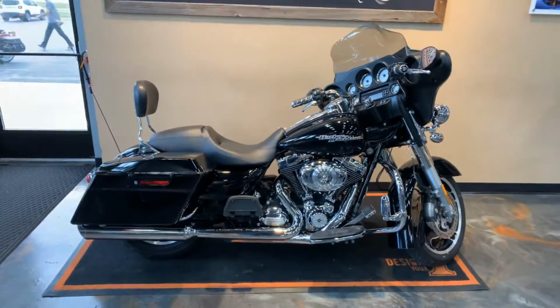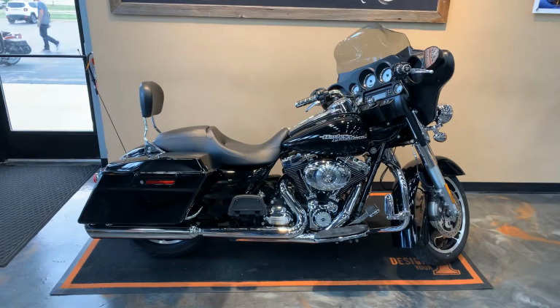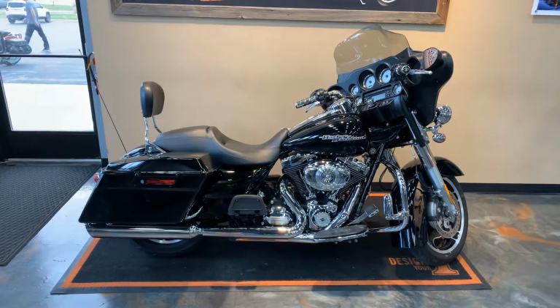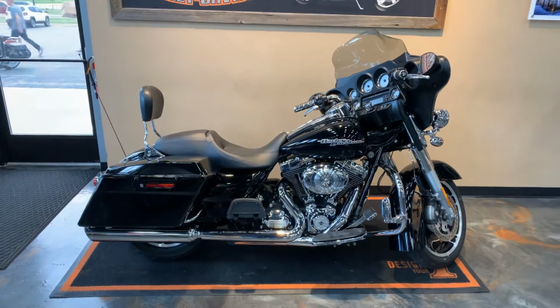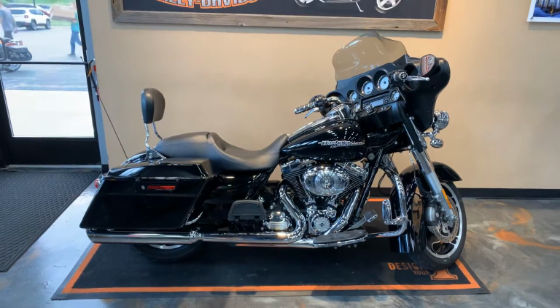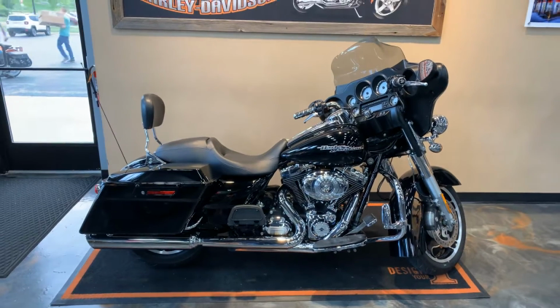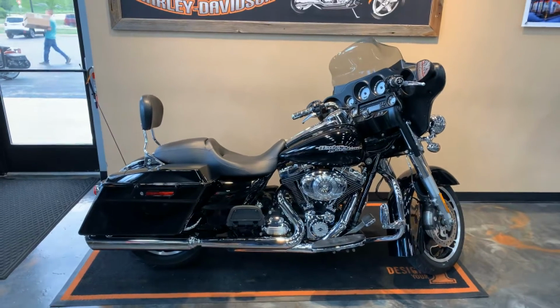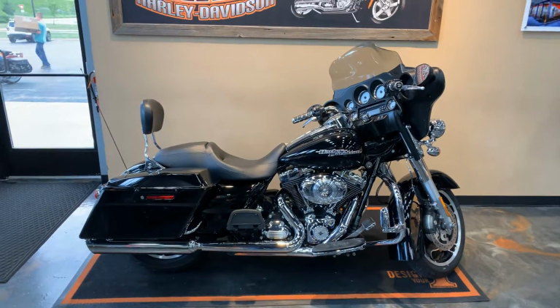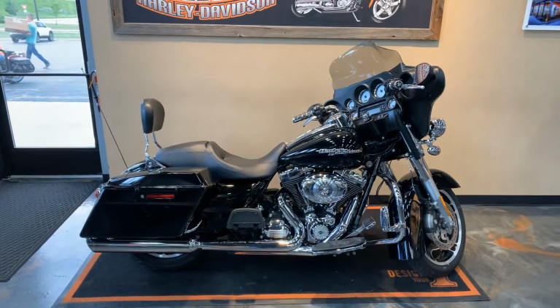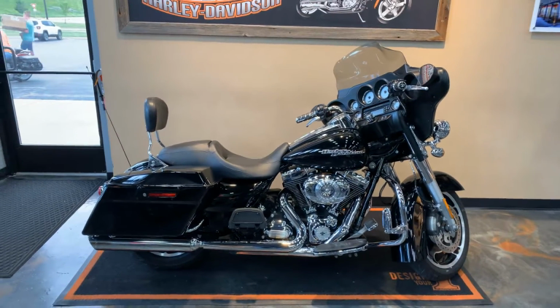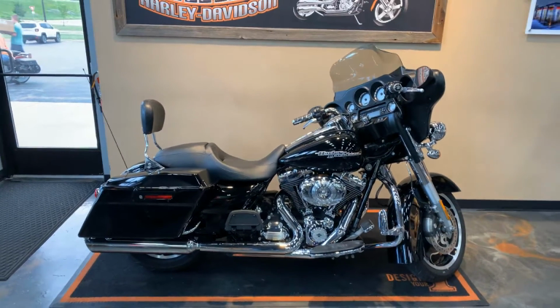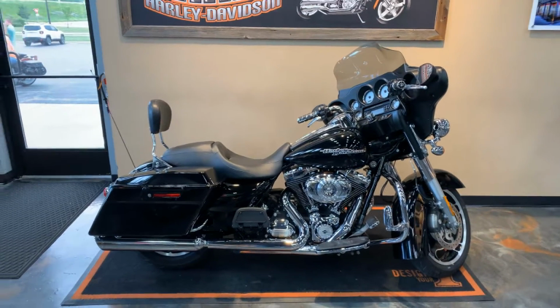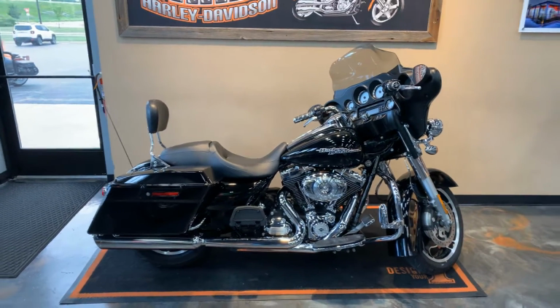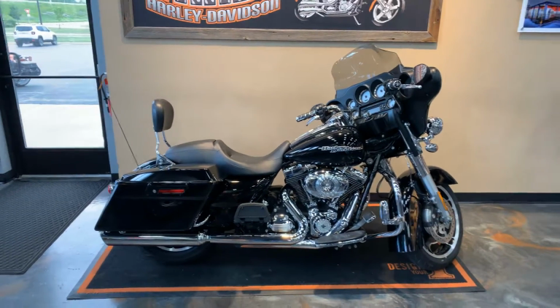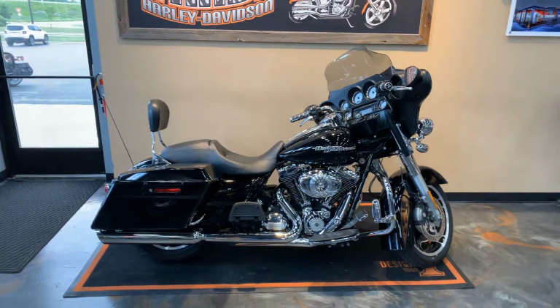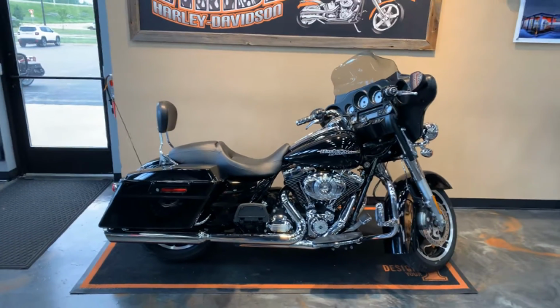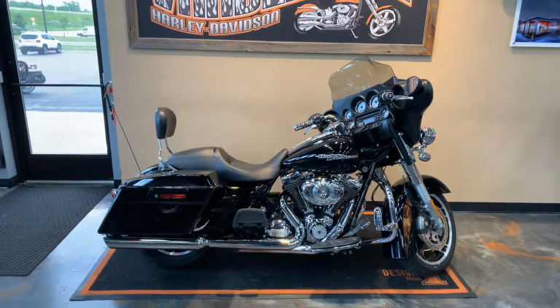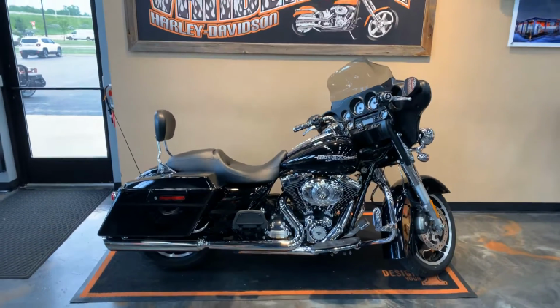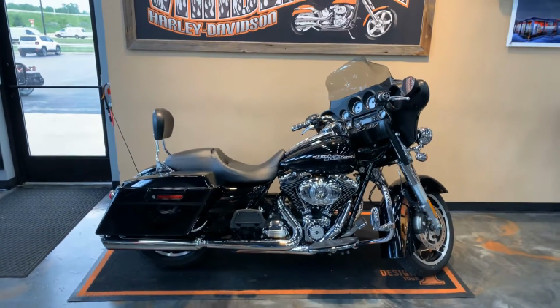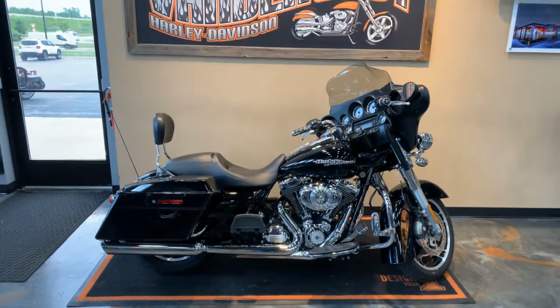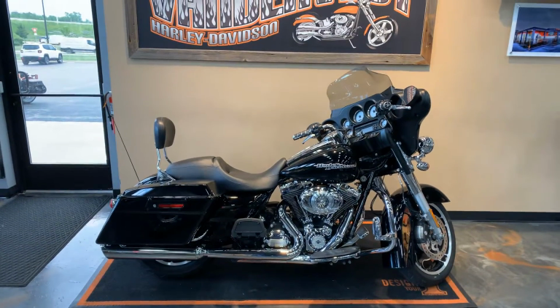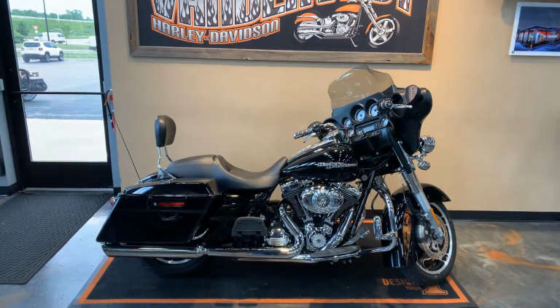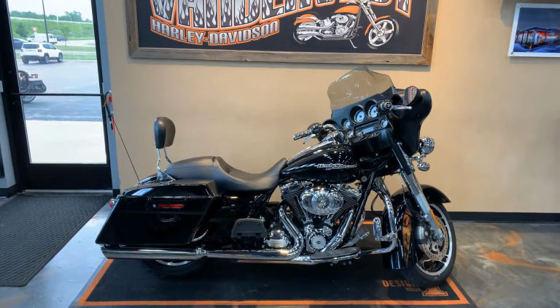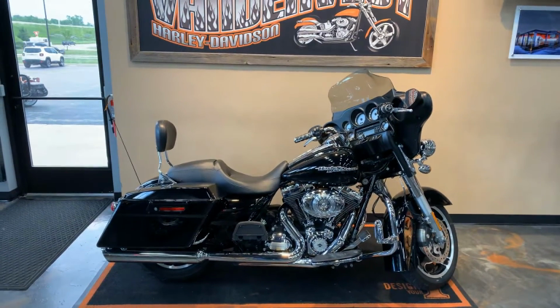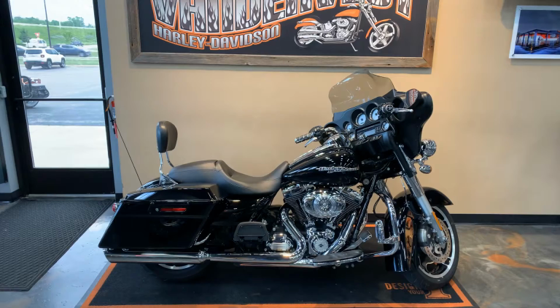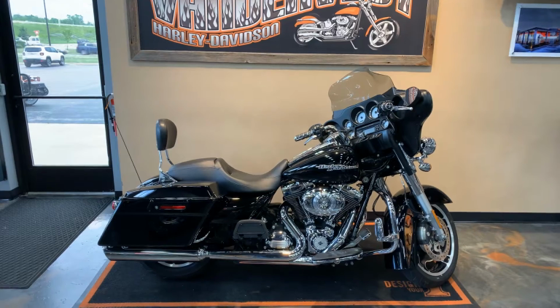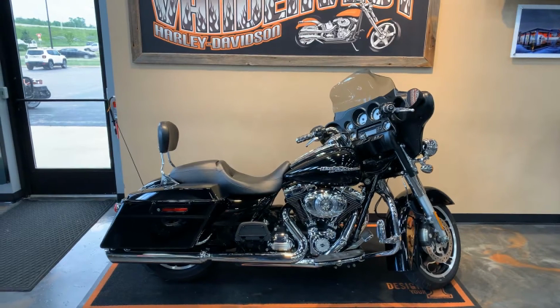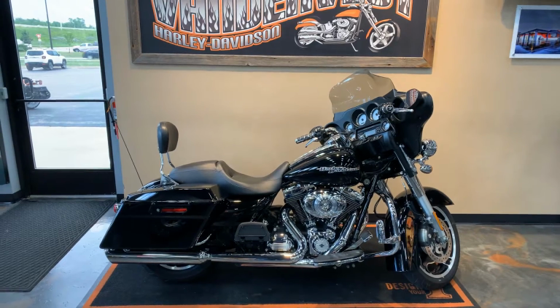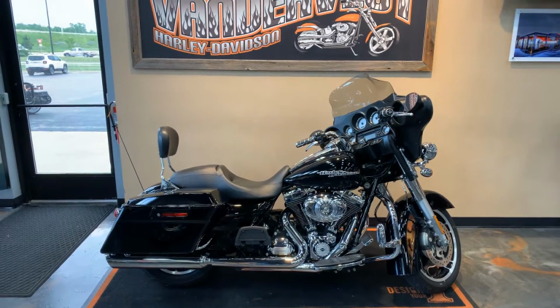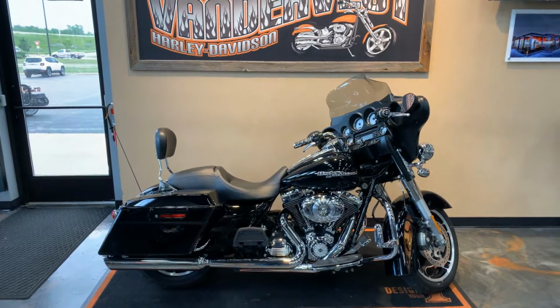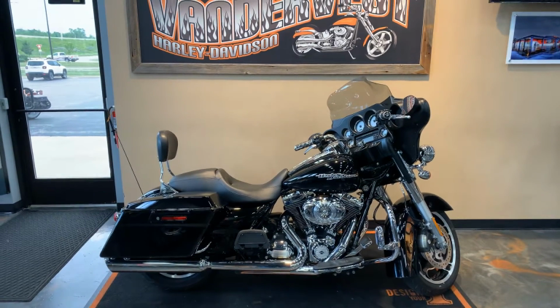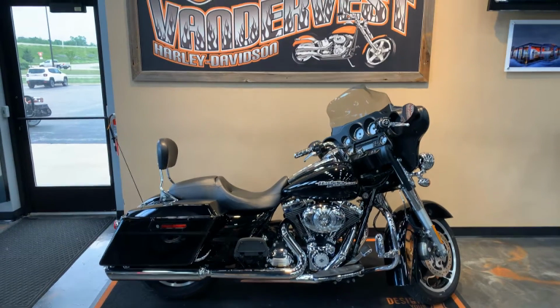Got this bike at Vandervest Harley-Davidson of Green Bay, Wisconsin. Phone number is 920-498-8822.